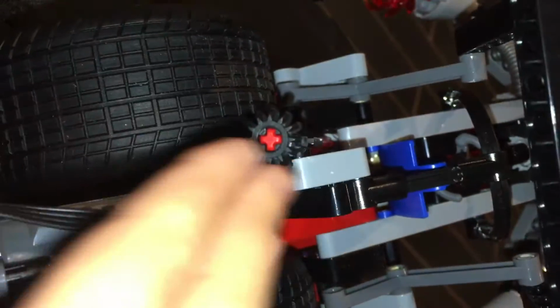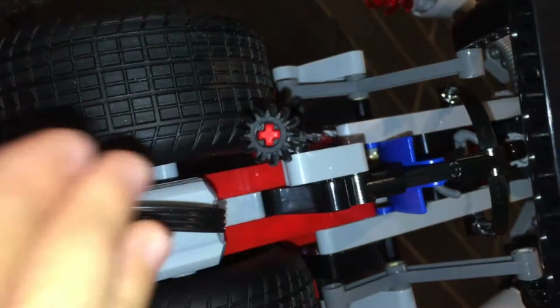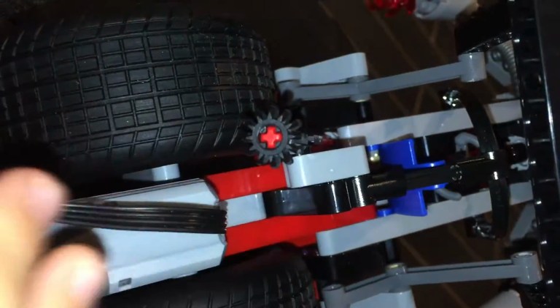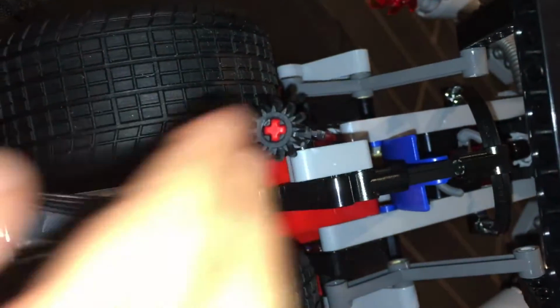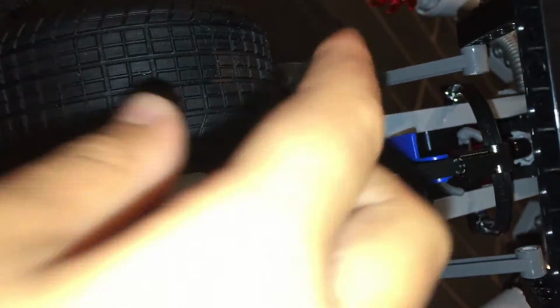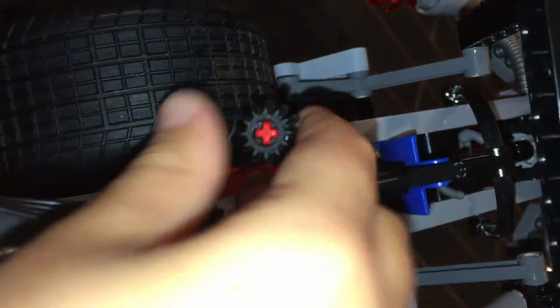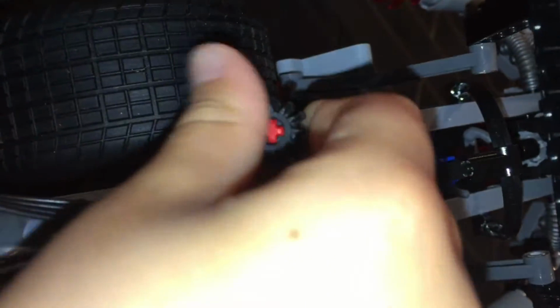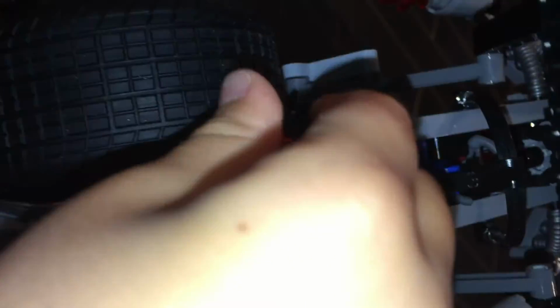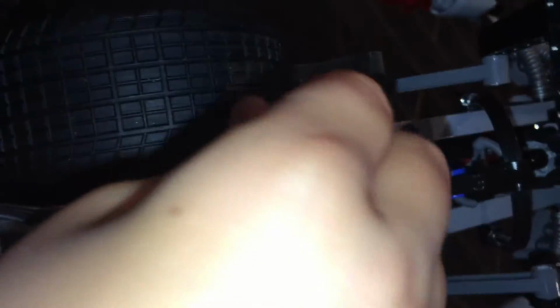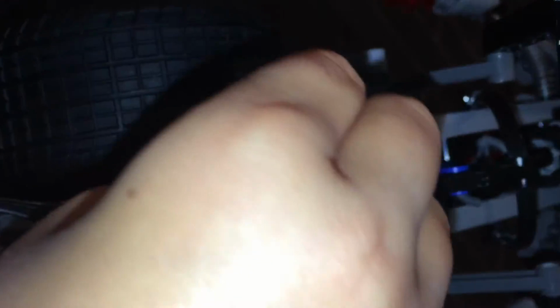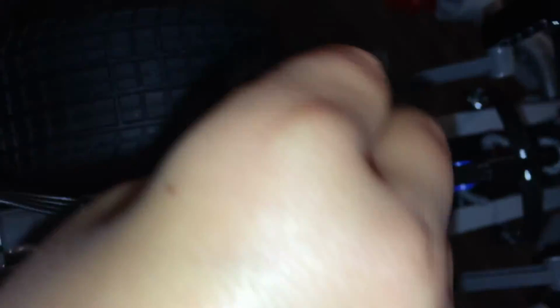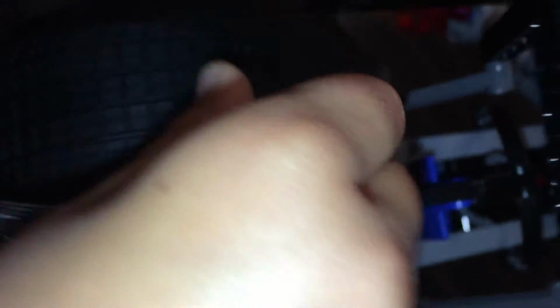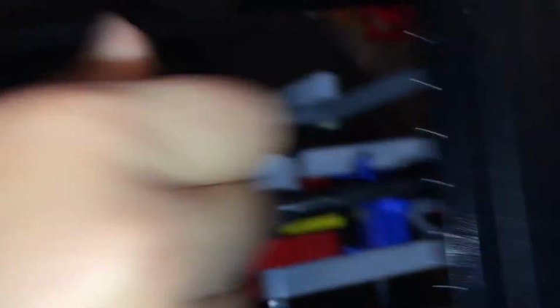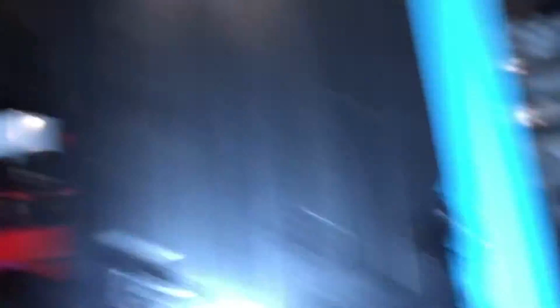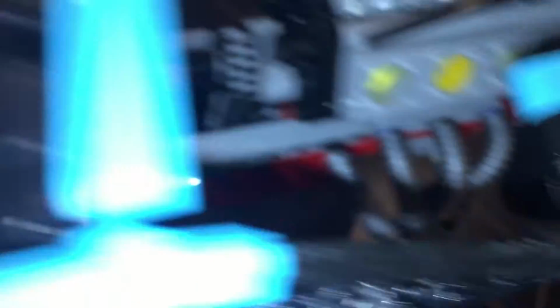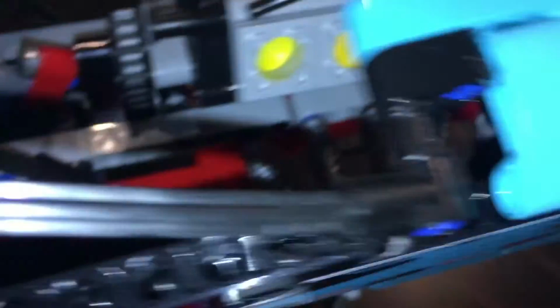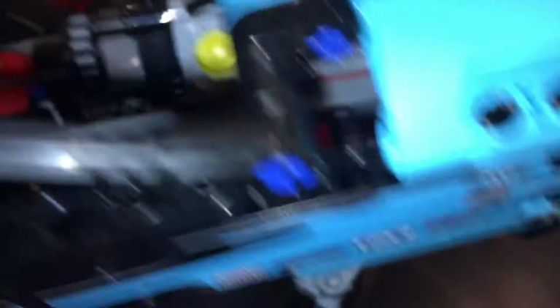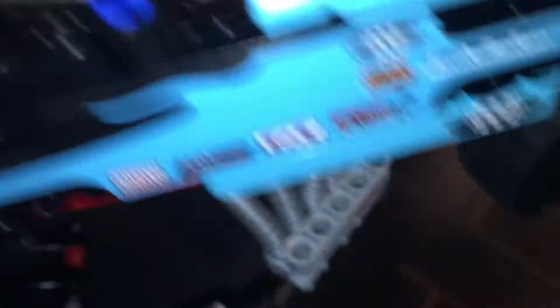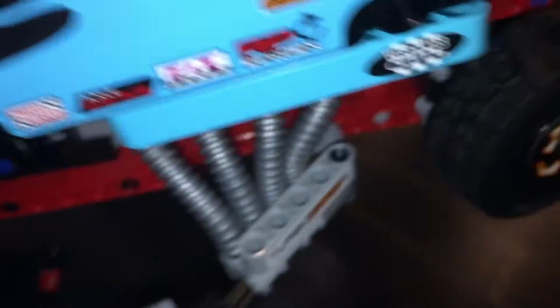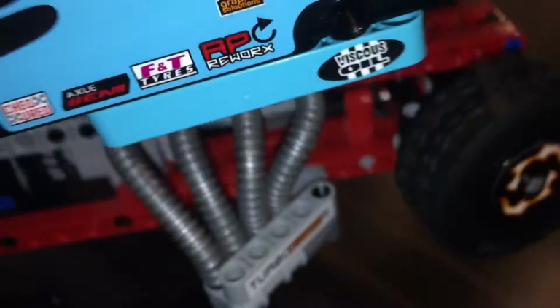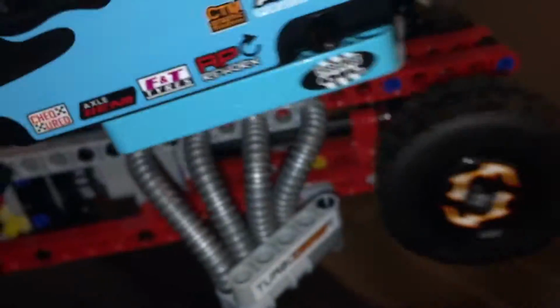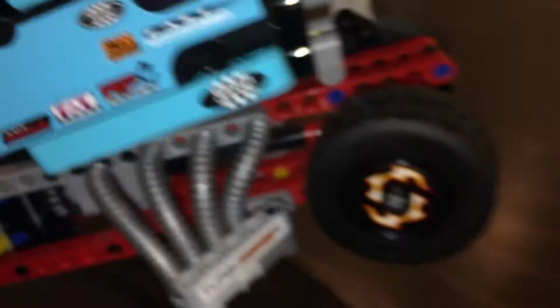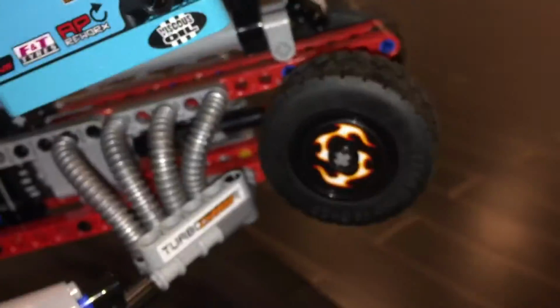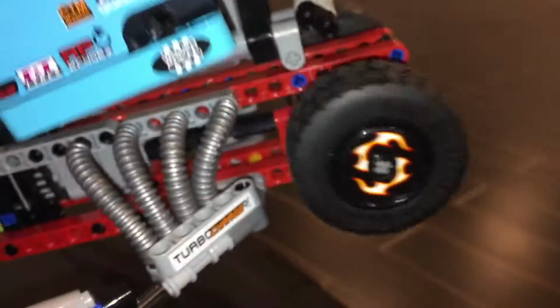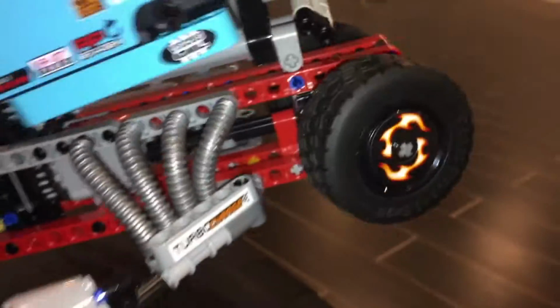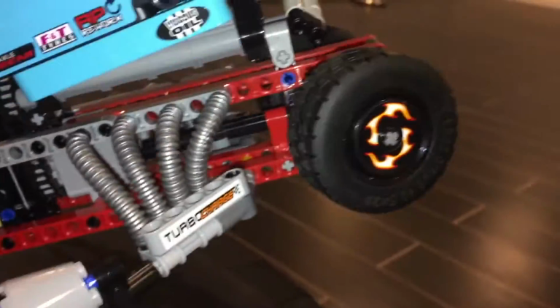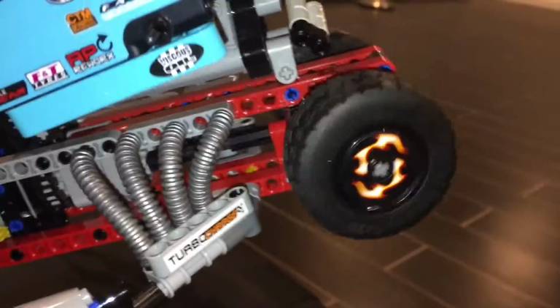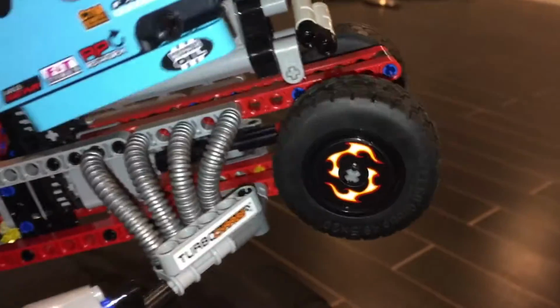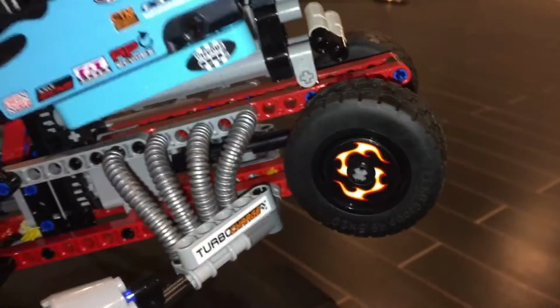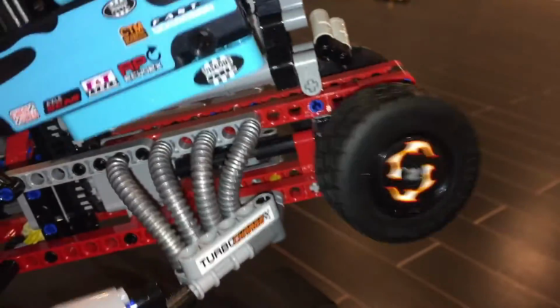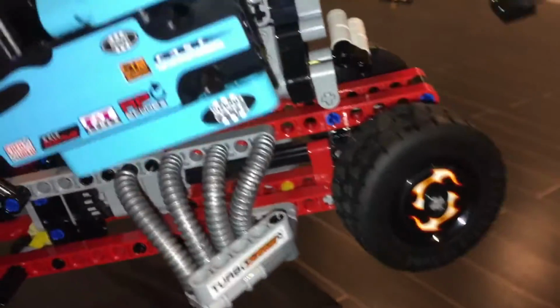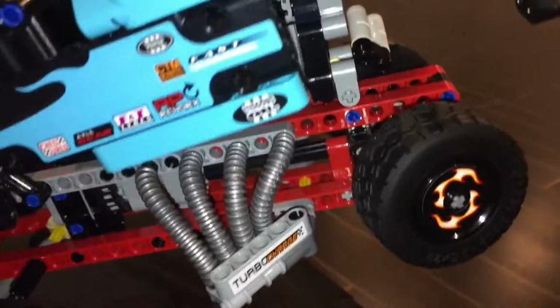That's nice. And here we have the steering — I can turn the plane and wheel.